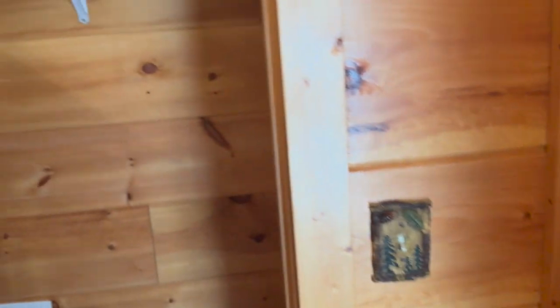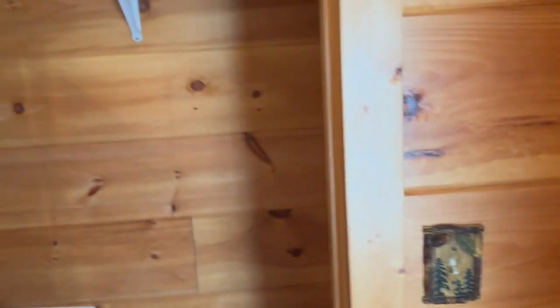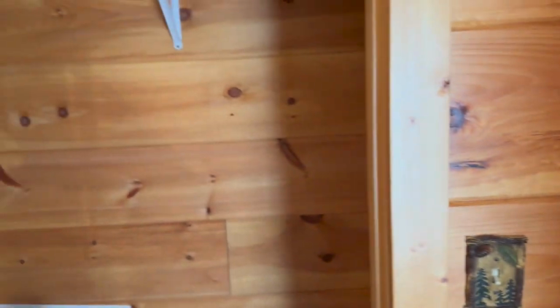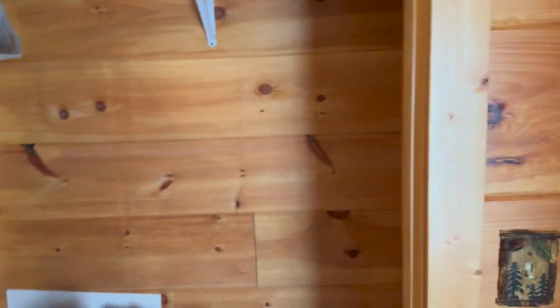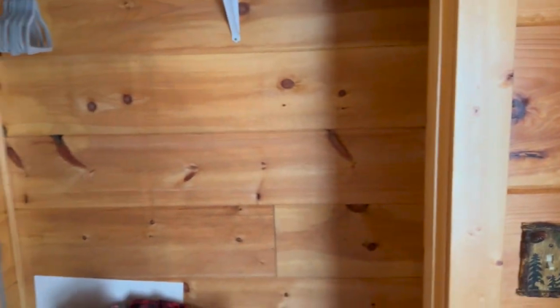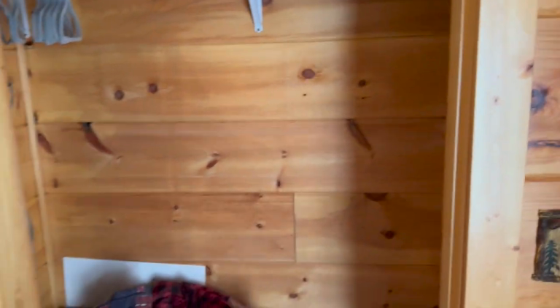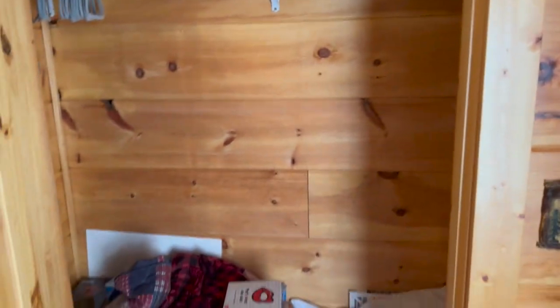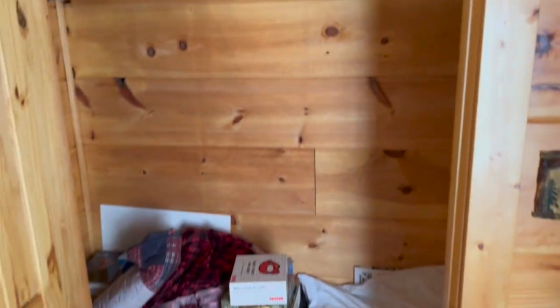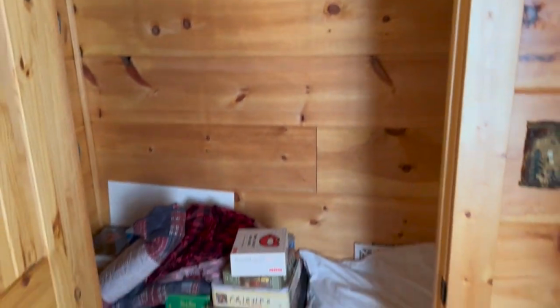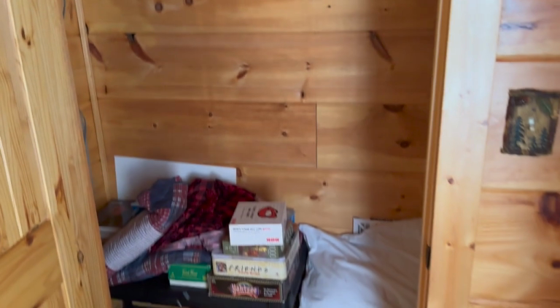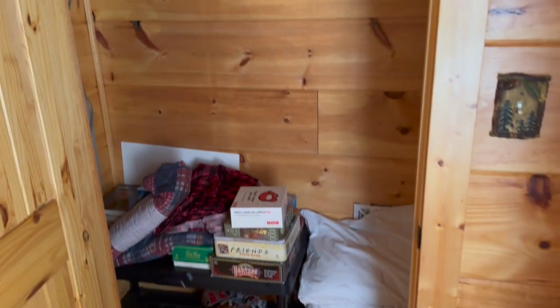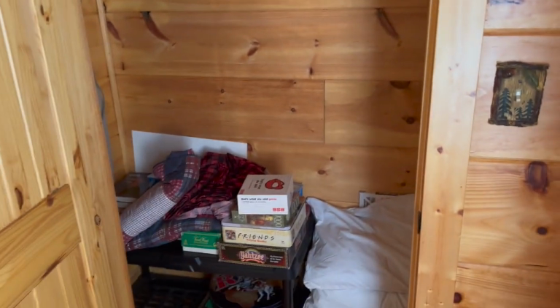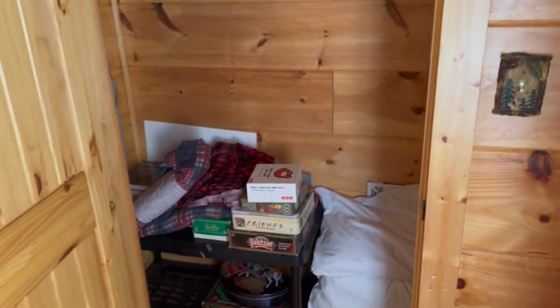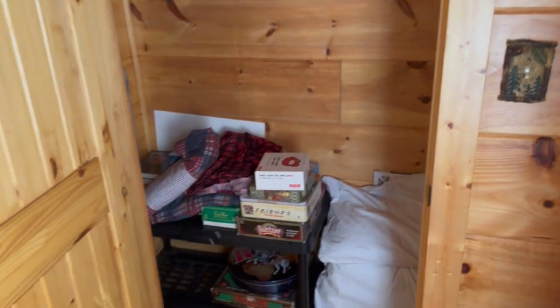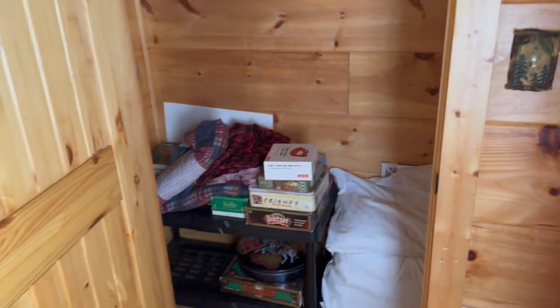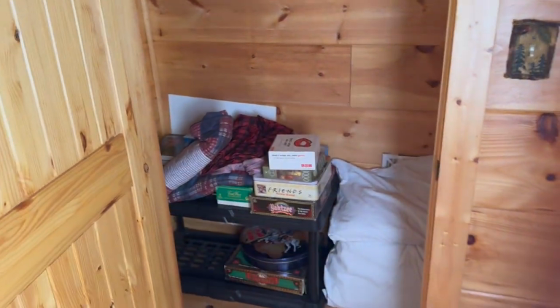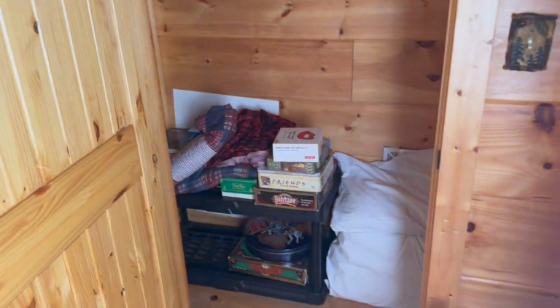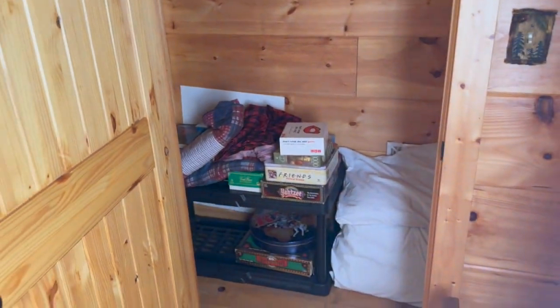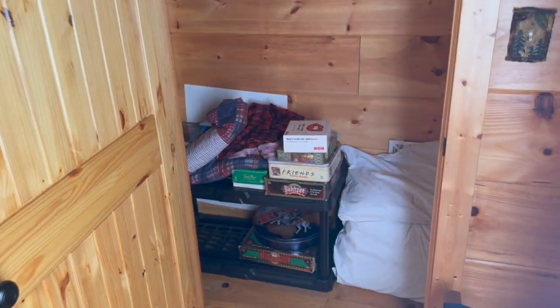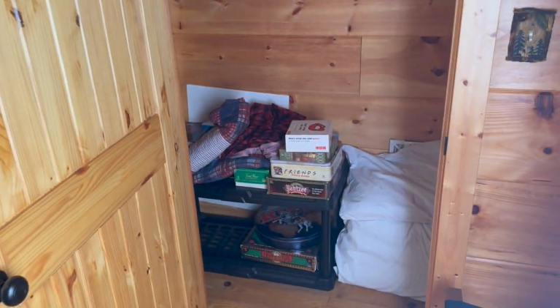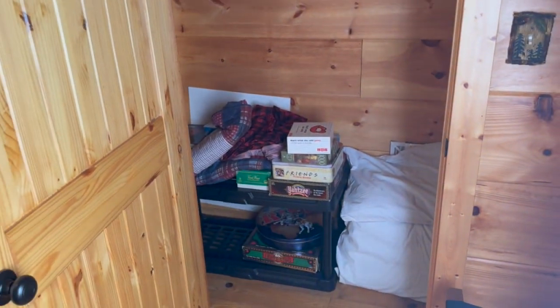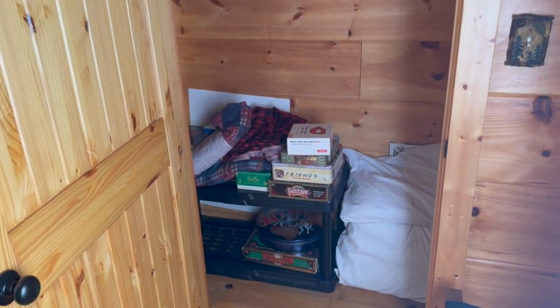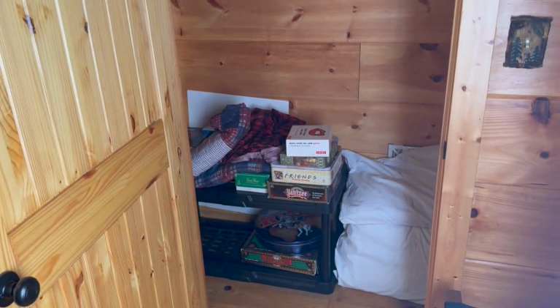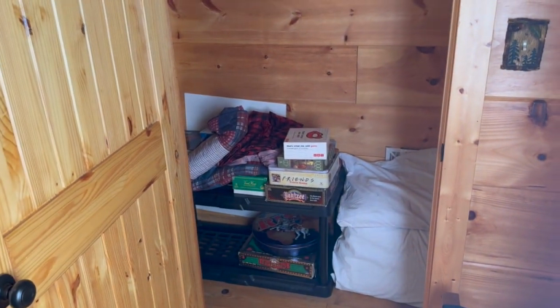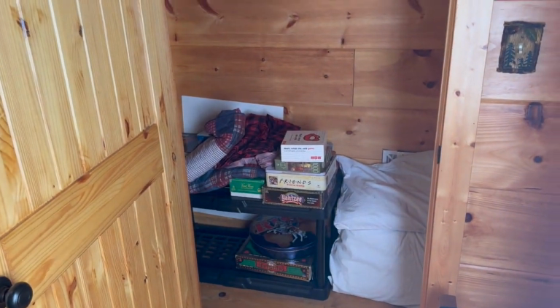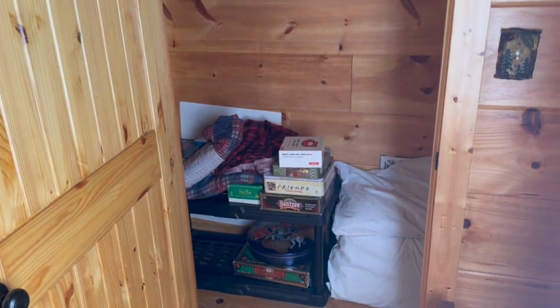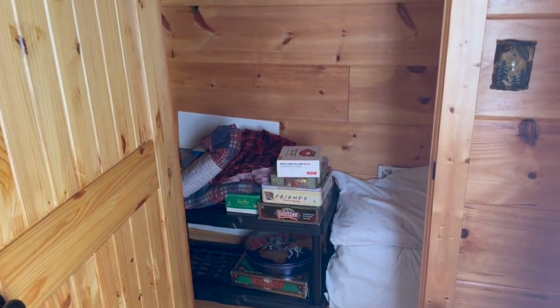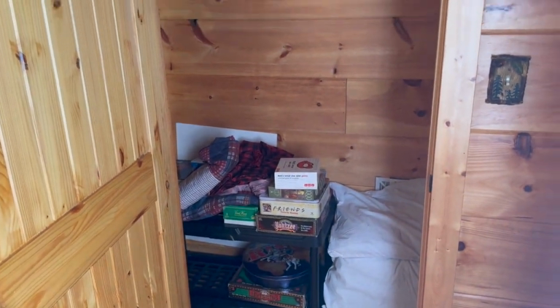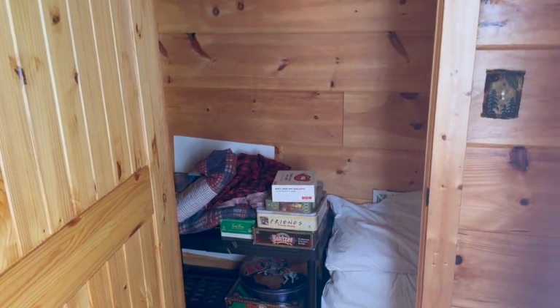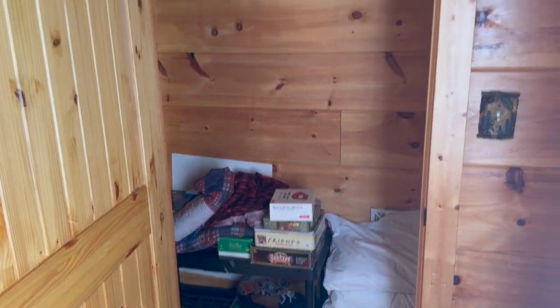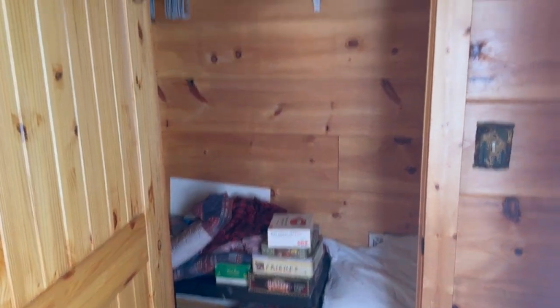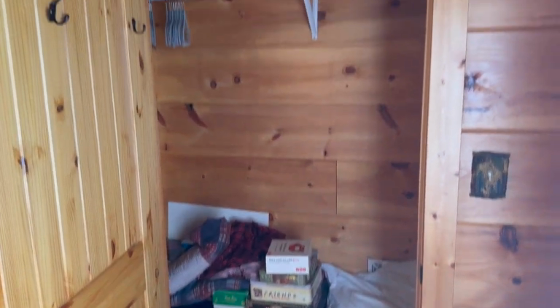The closet has extra pillows, blankets, board games, and puzzles.